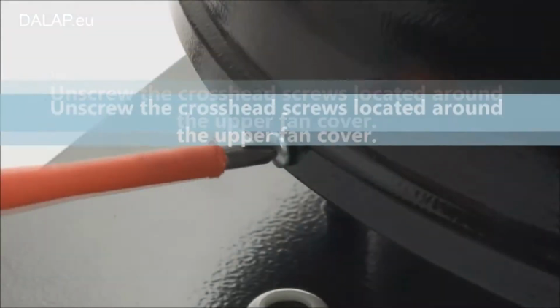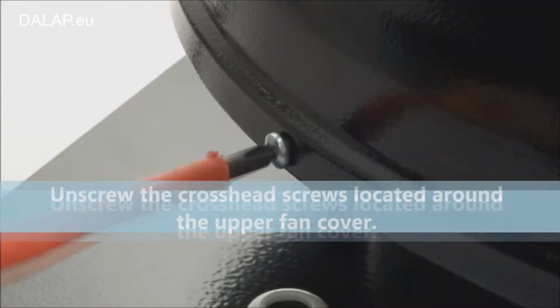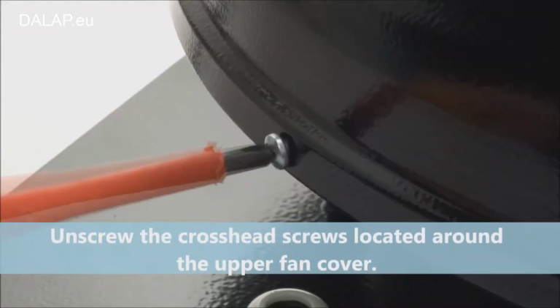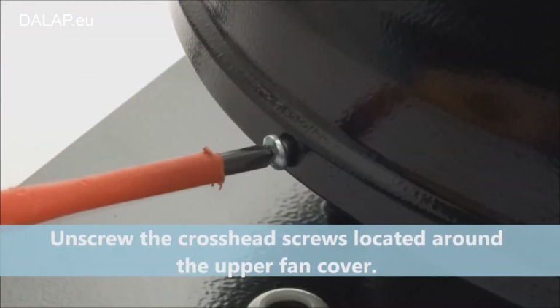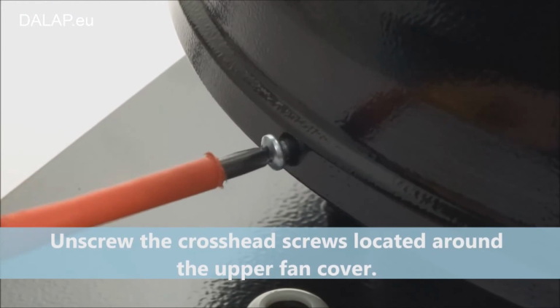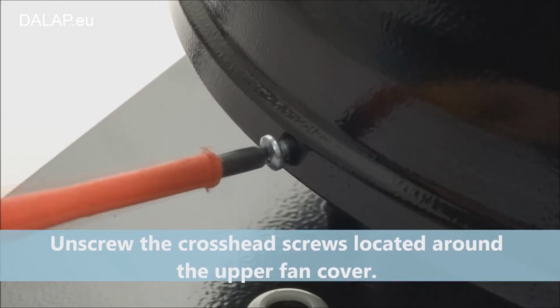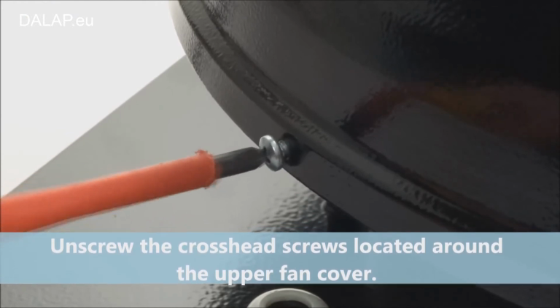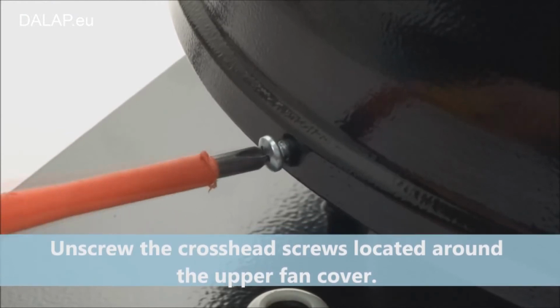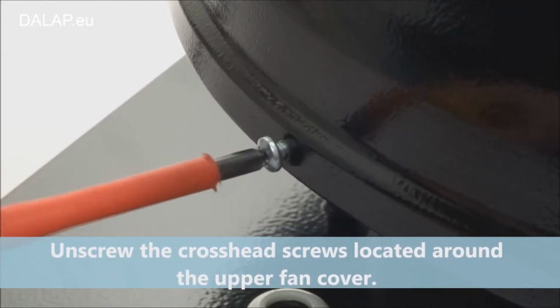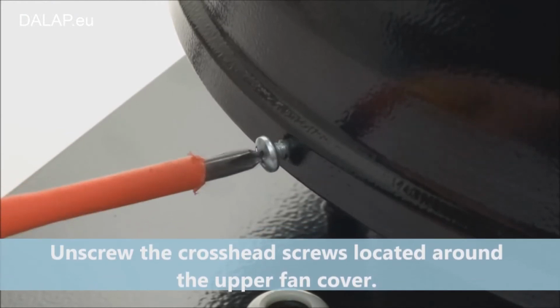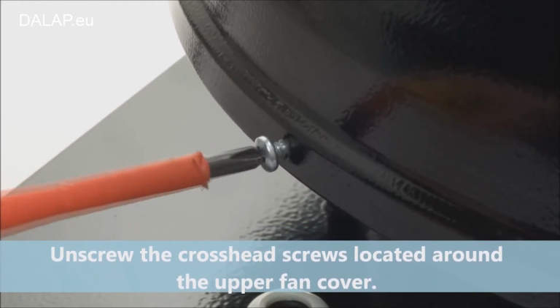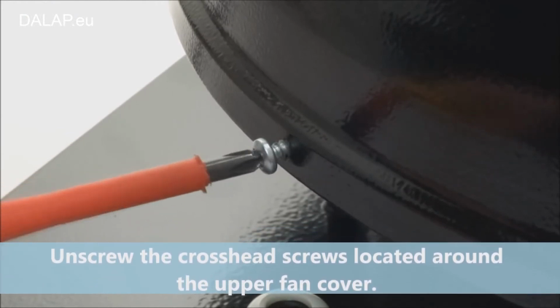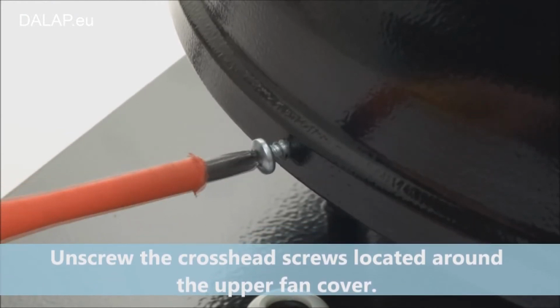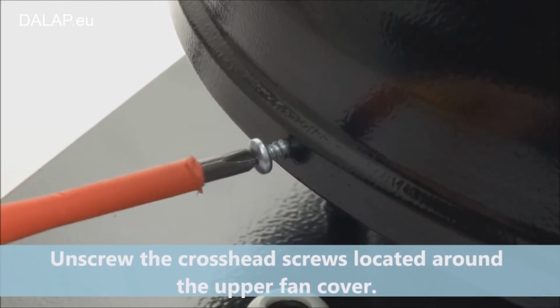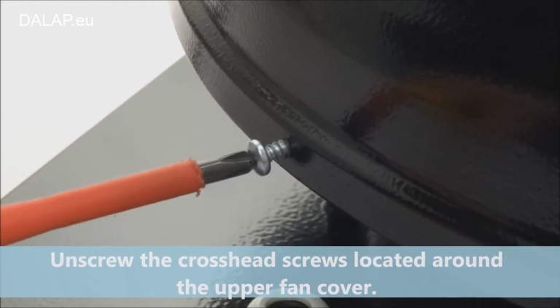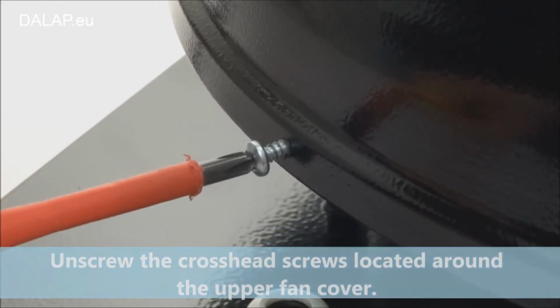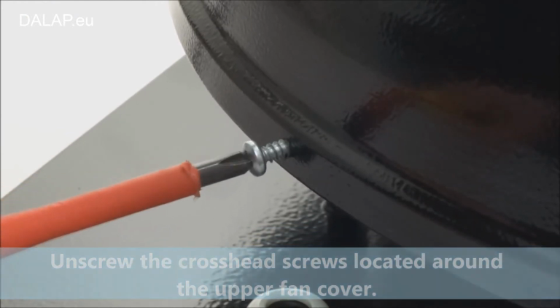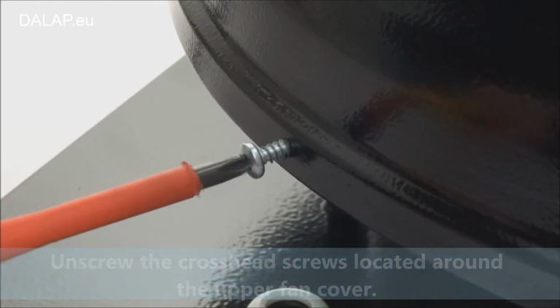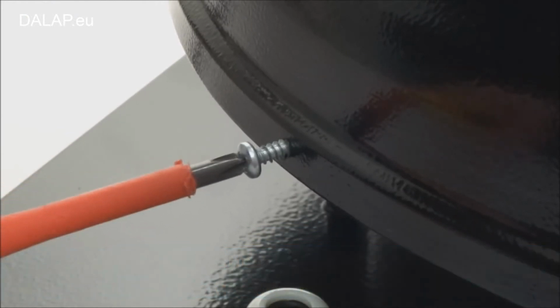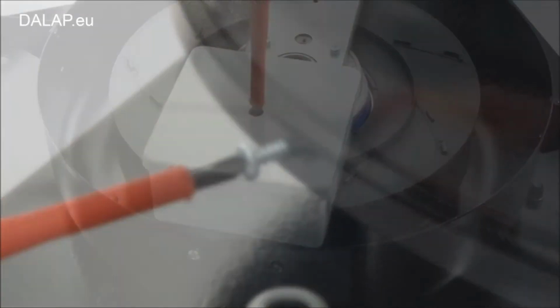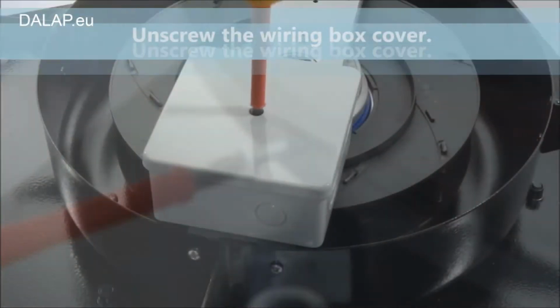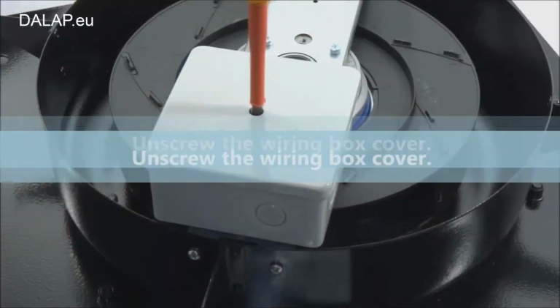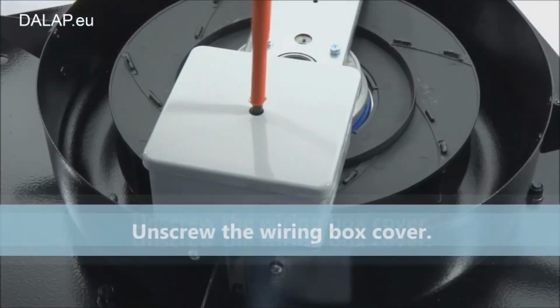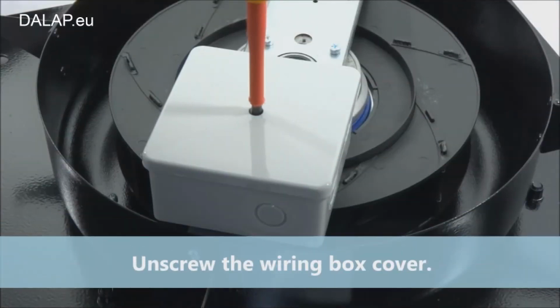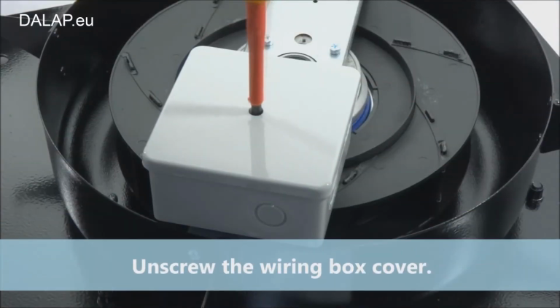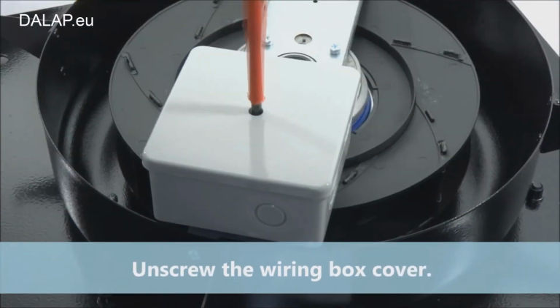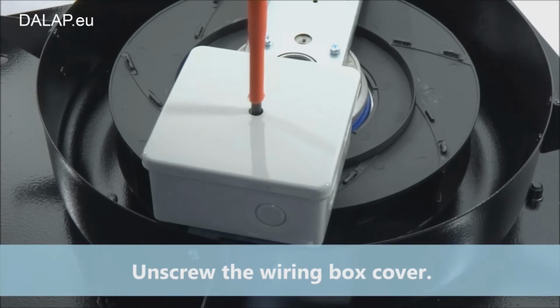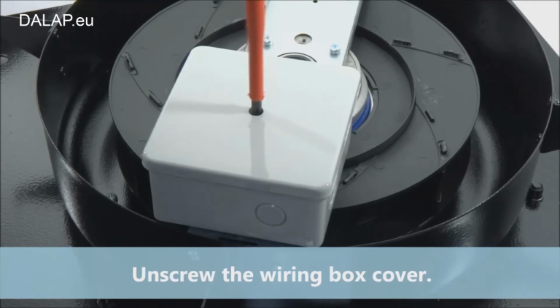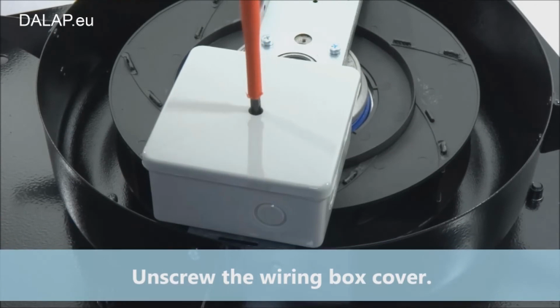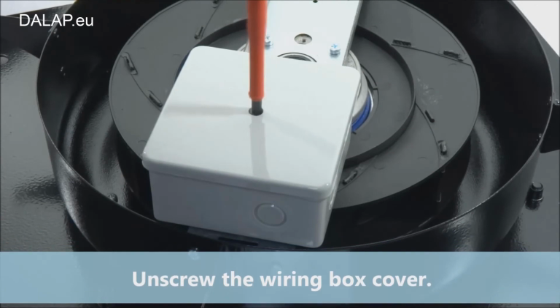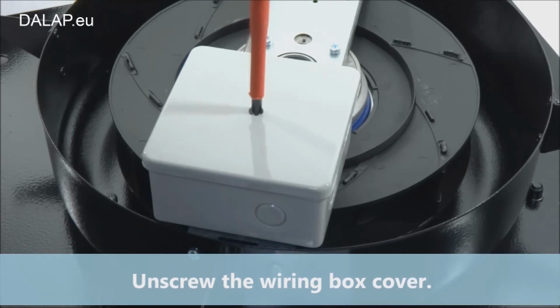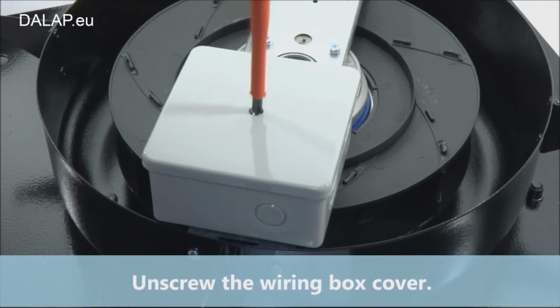Unscrew the crosshead screws located around the upper fan cover. Unscrew the wiring box cover.